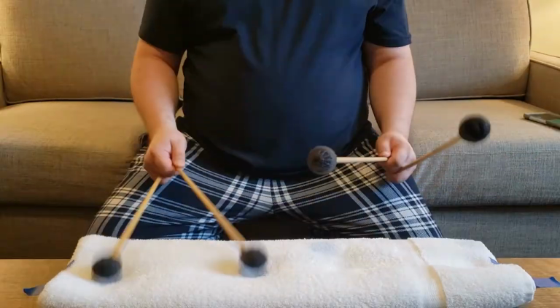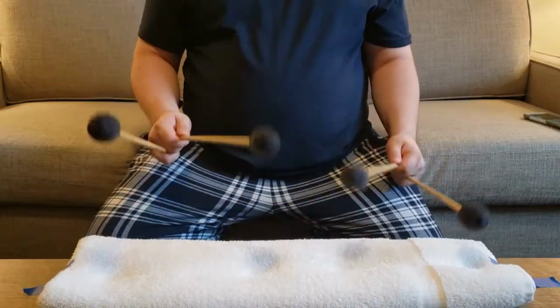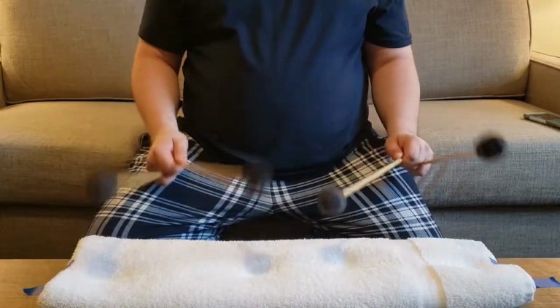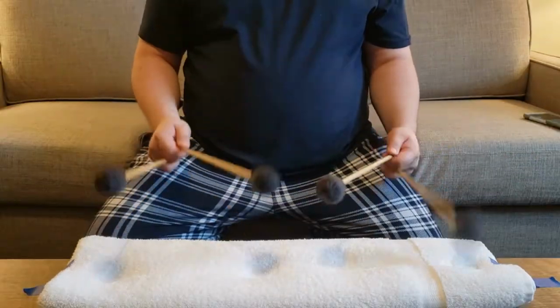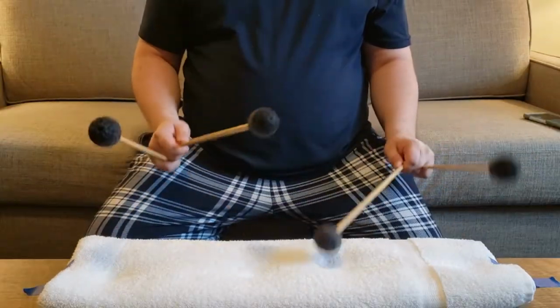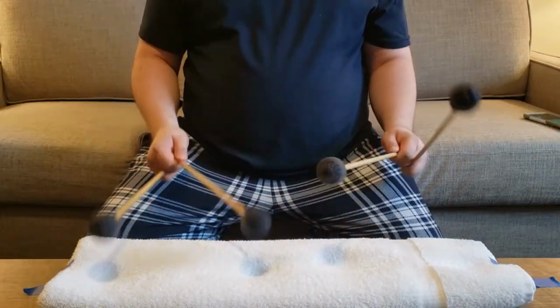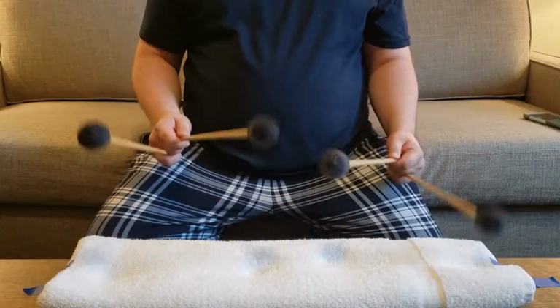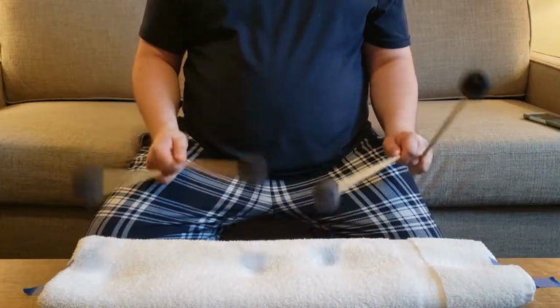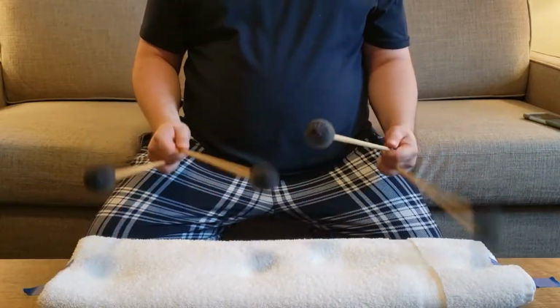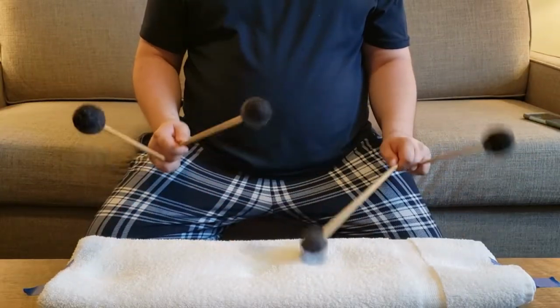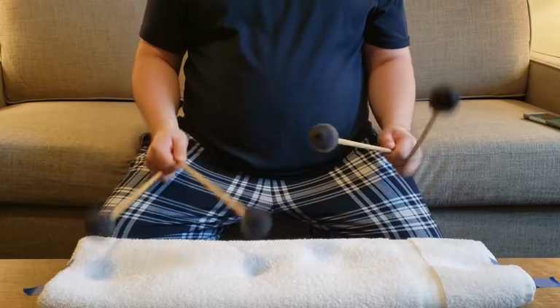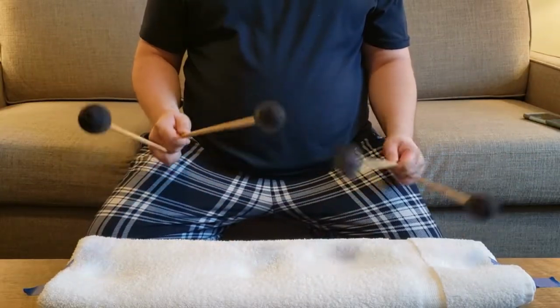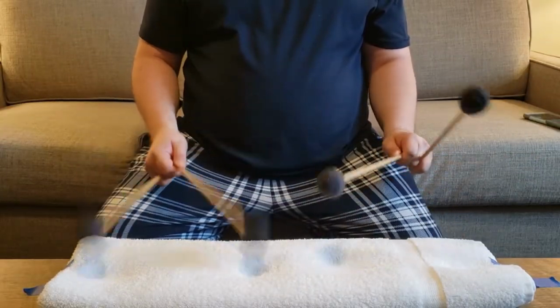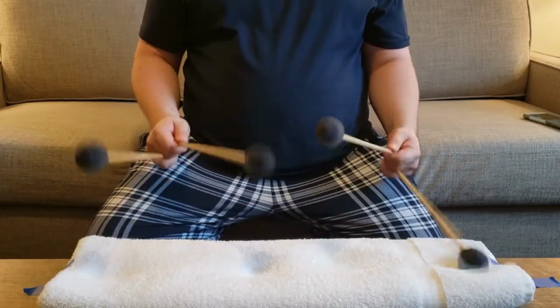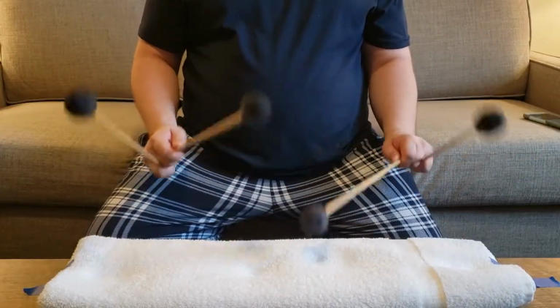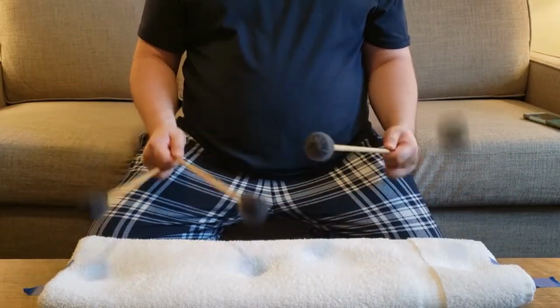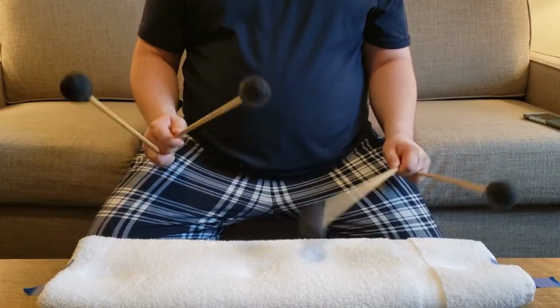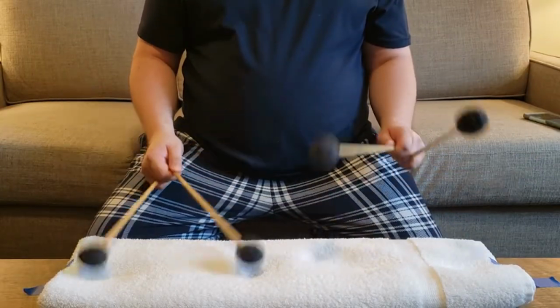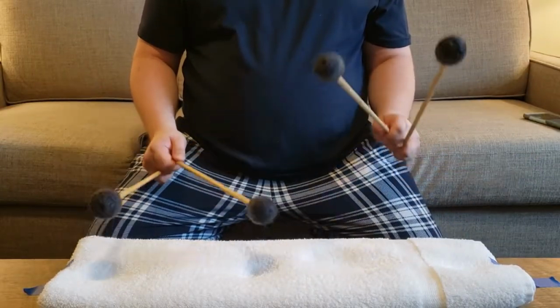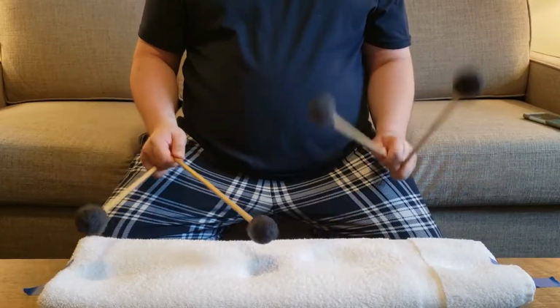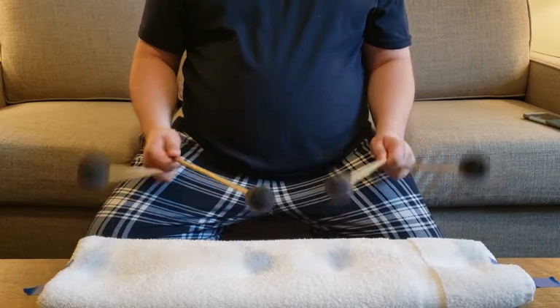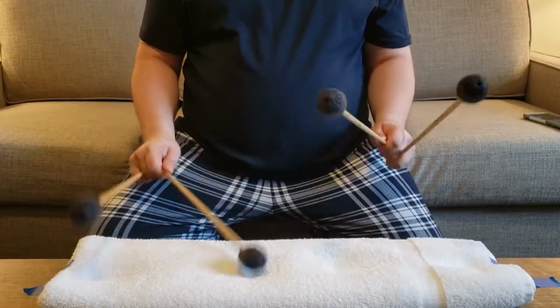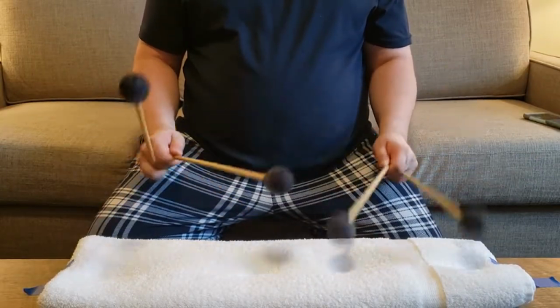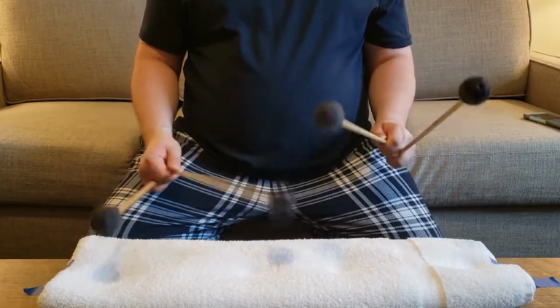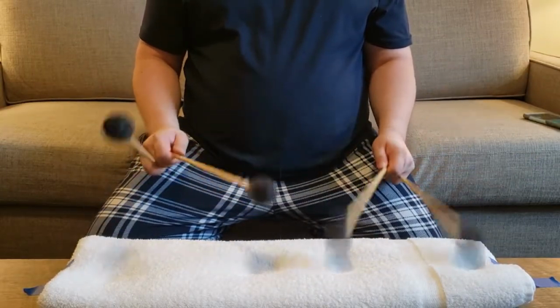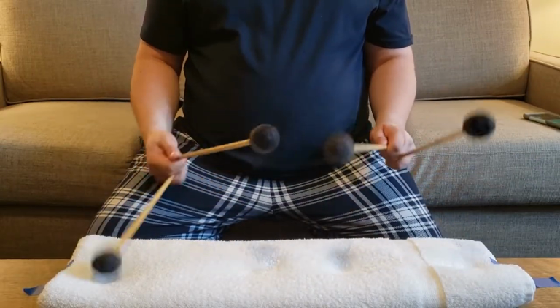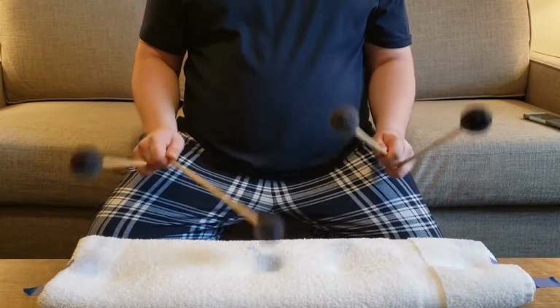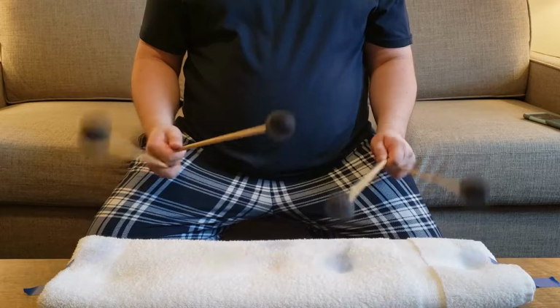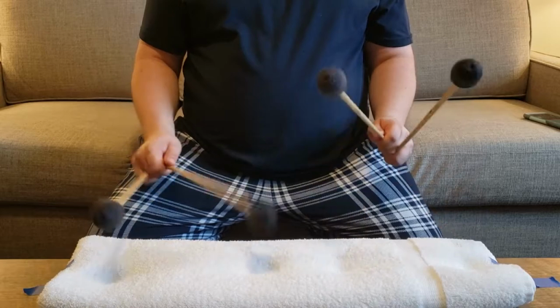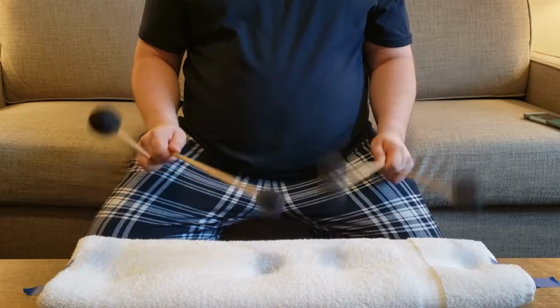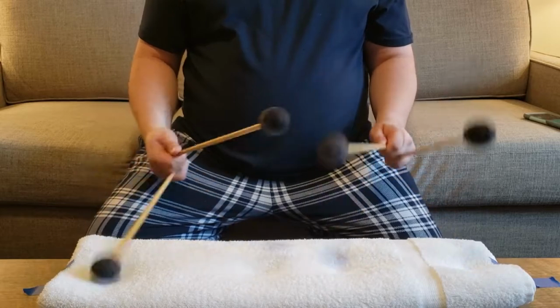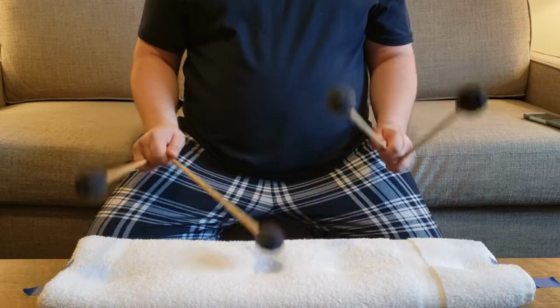Once you're back at your regular instrument, be sure to reapply these techniques on the real thing. You'll definitely see some improvement.